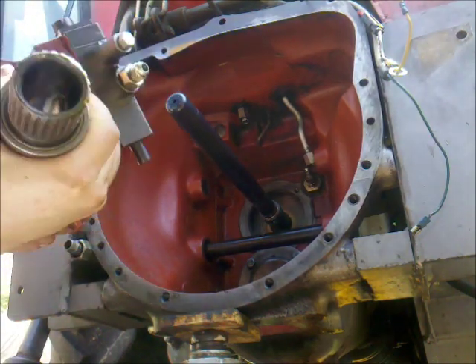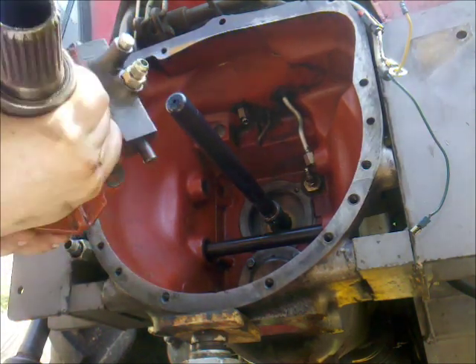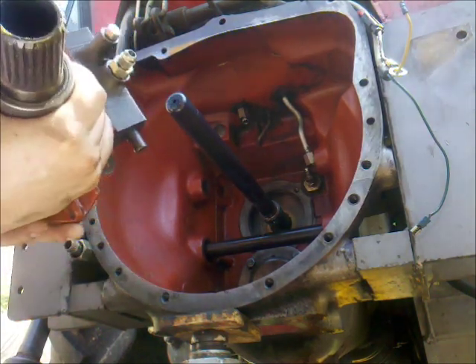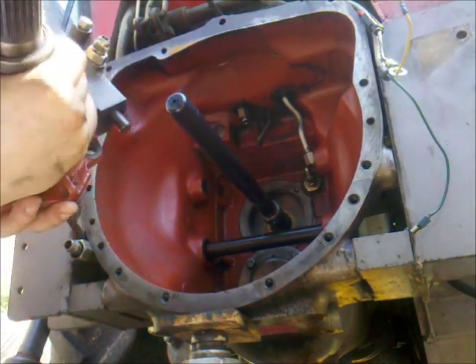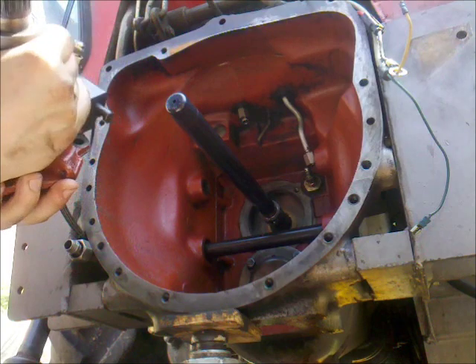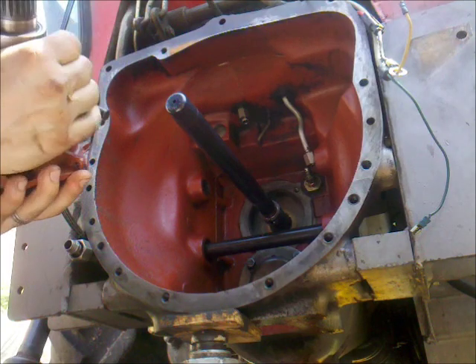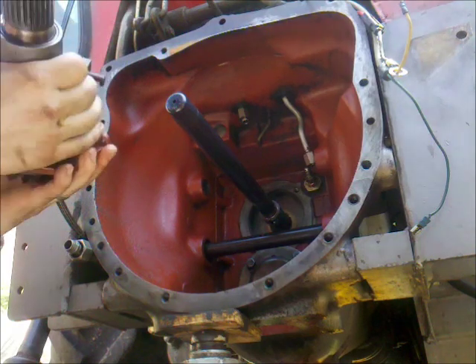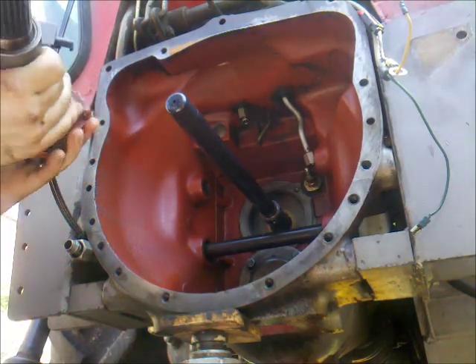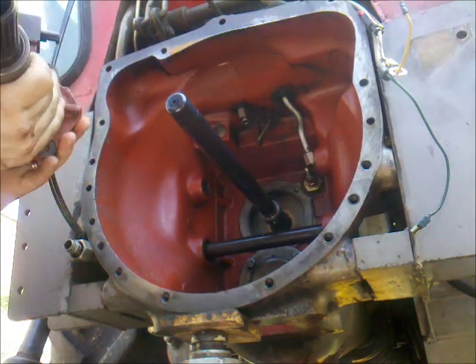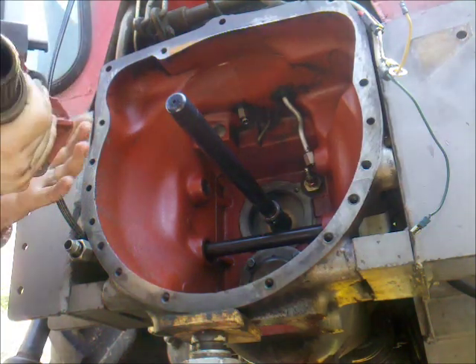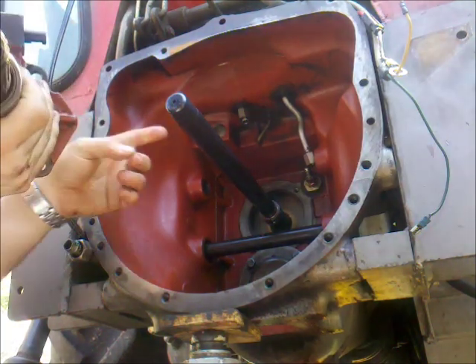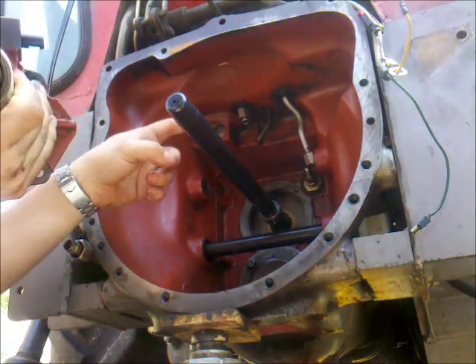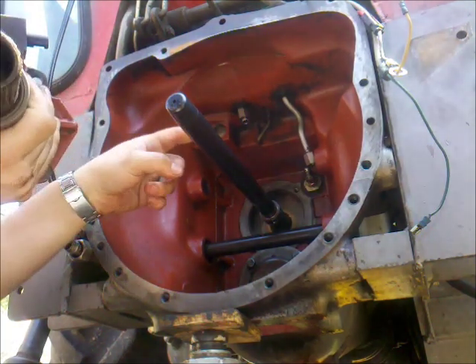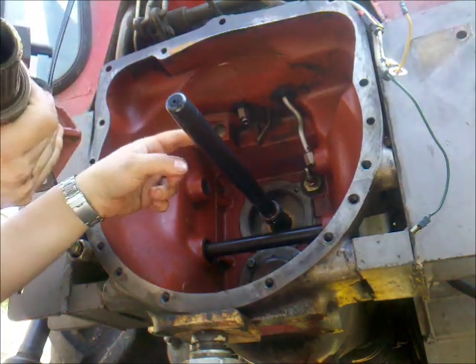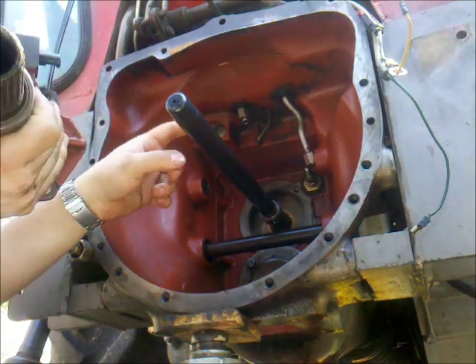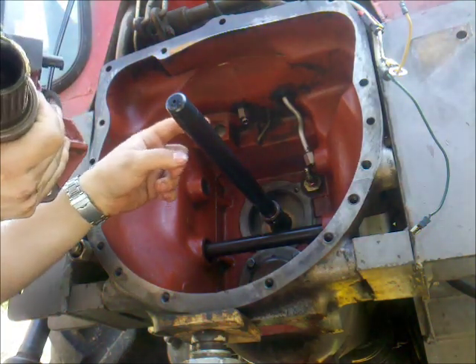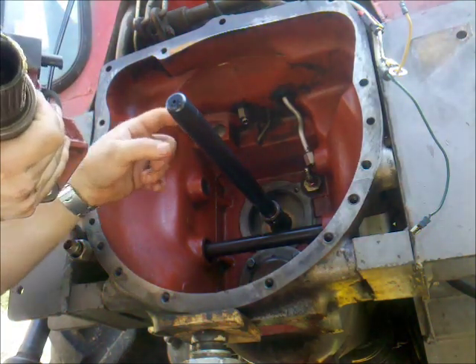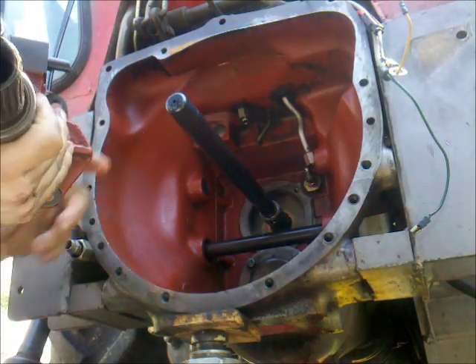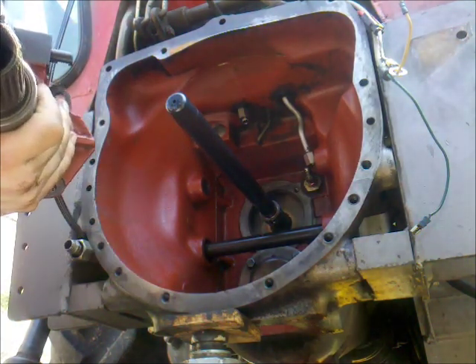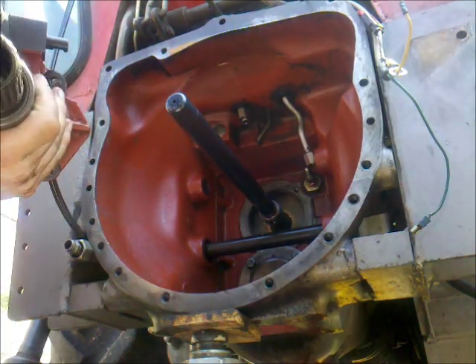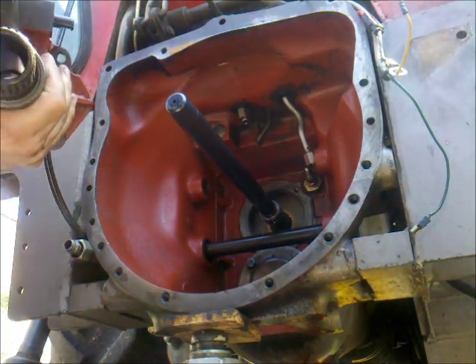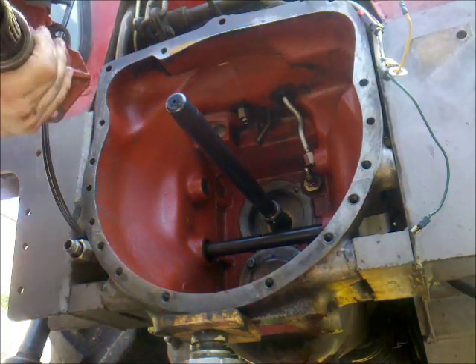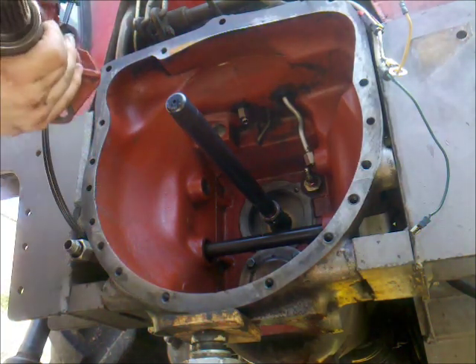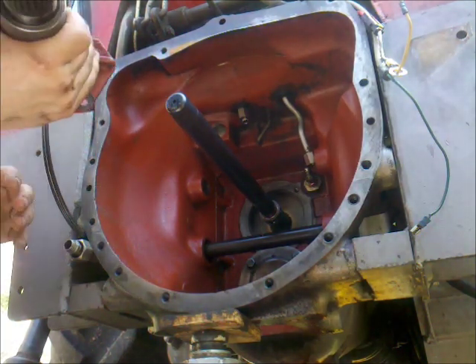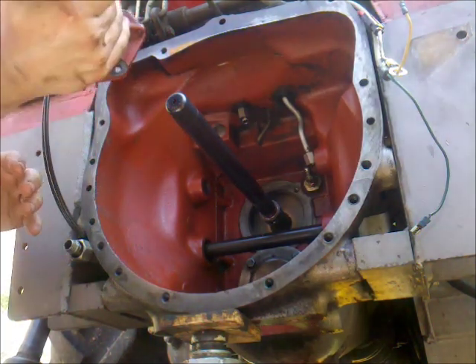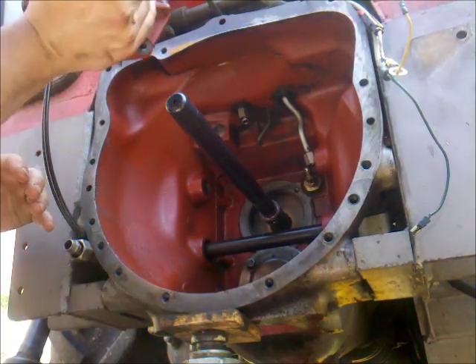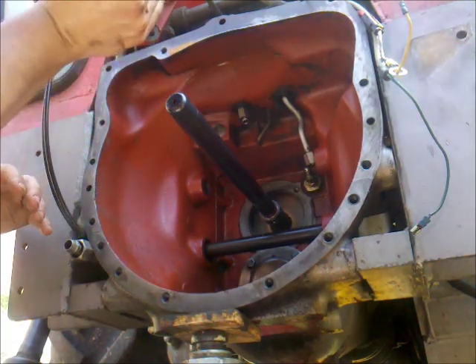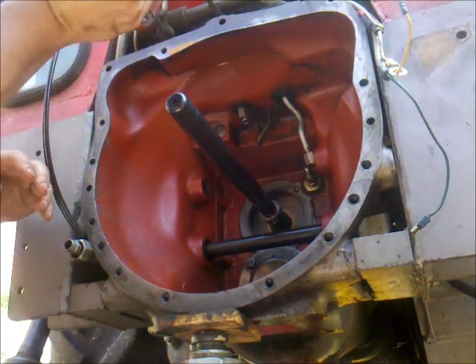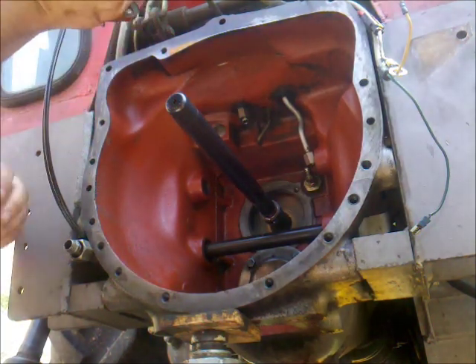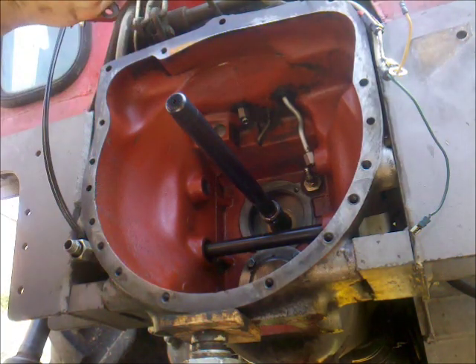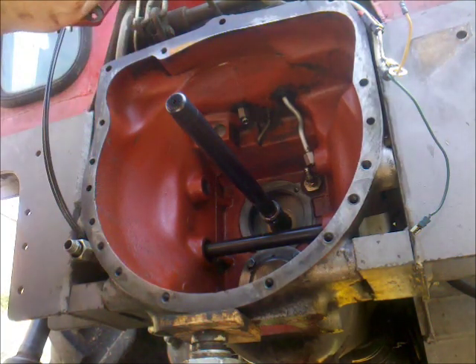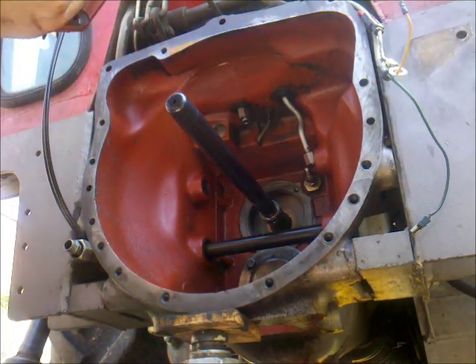This one is lubricated. Let's put it on.